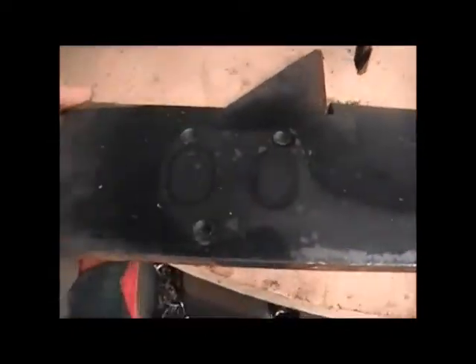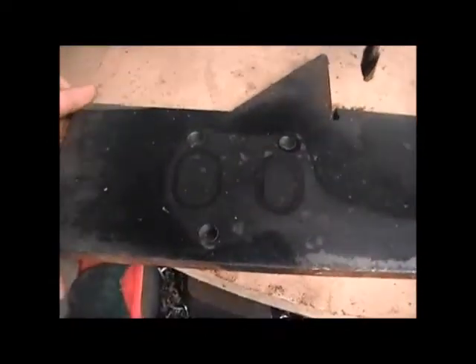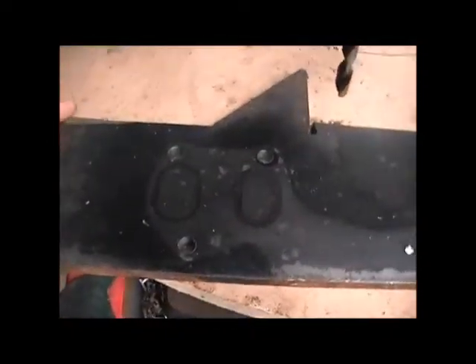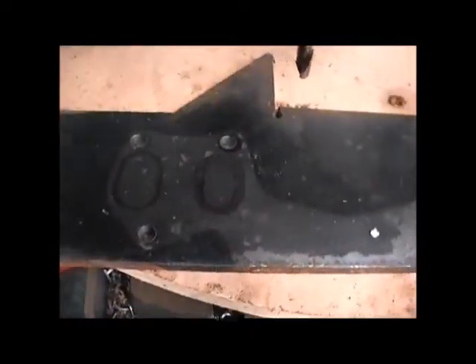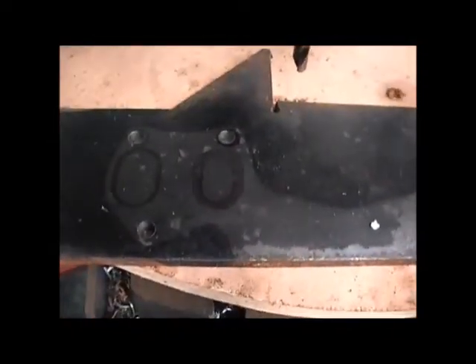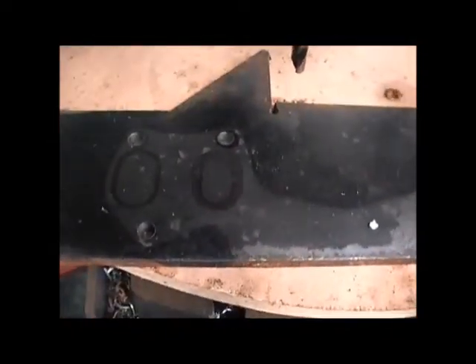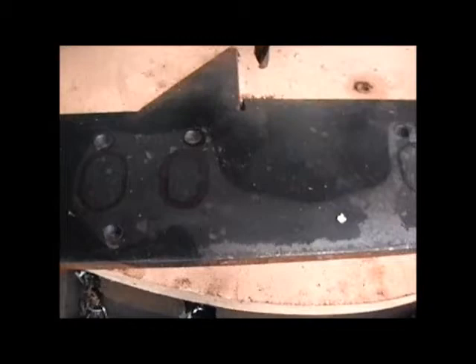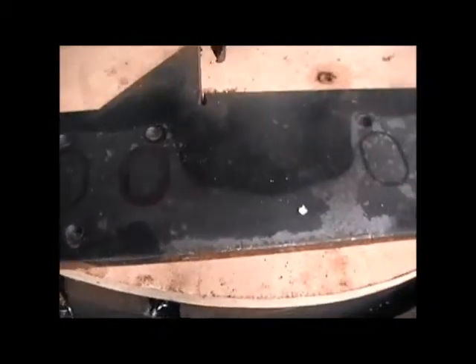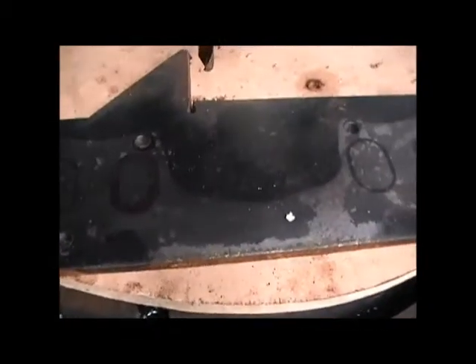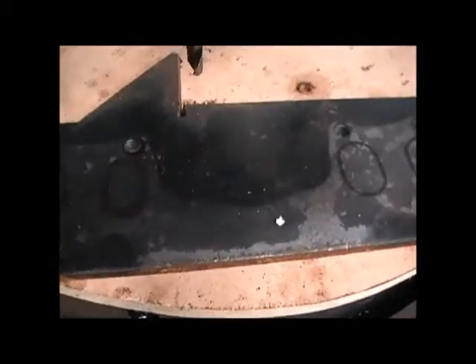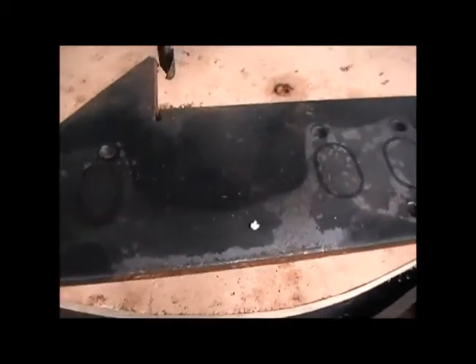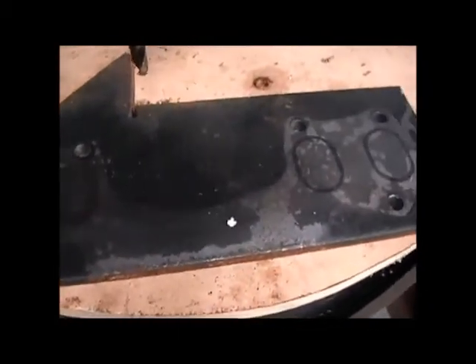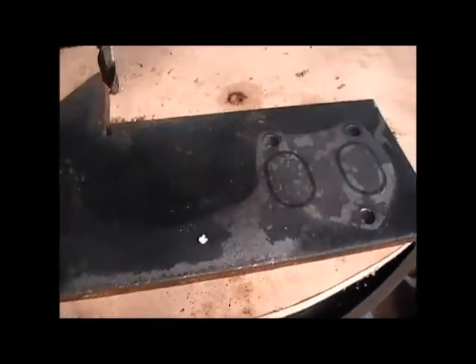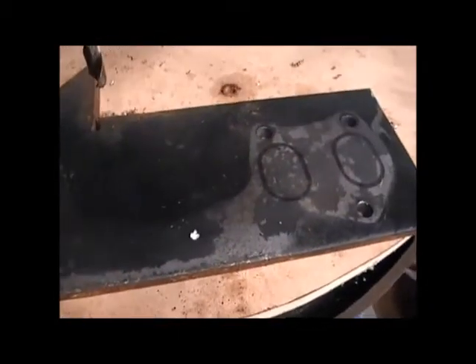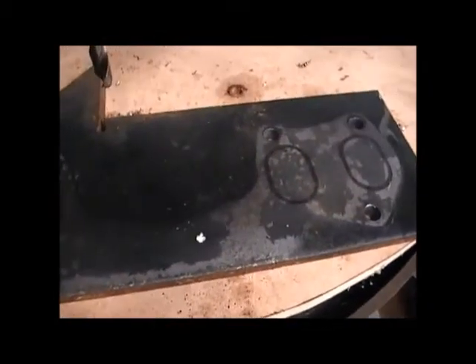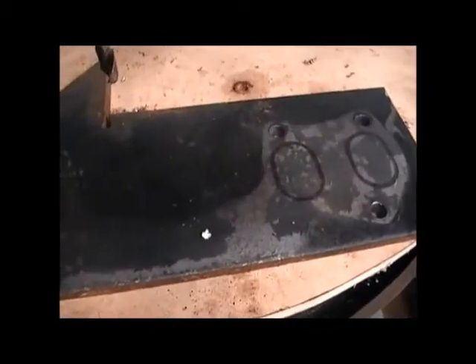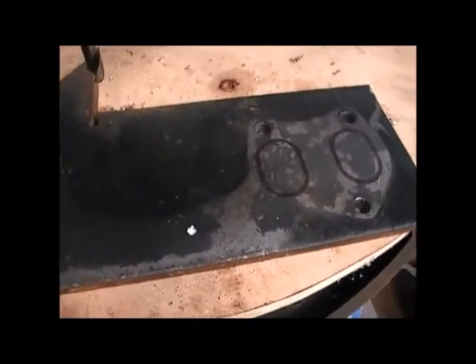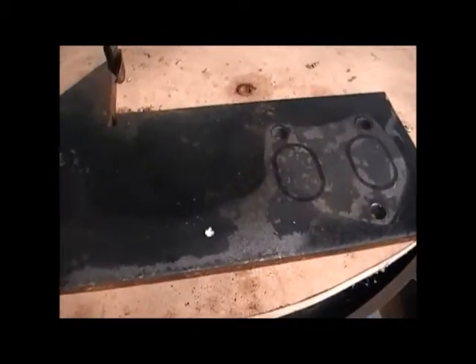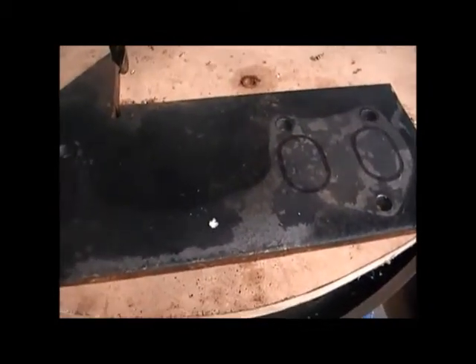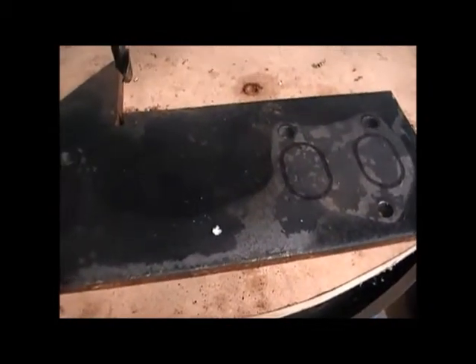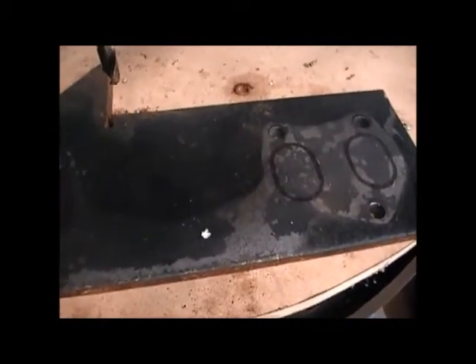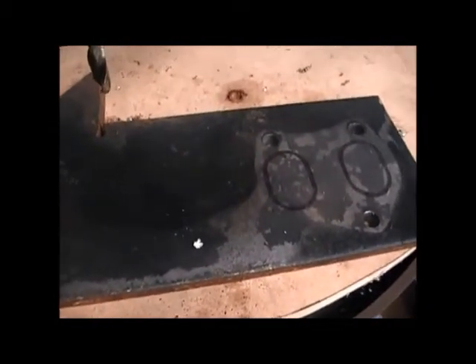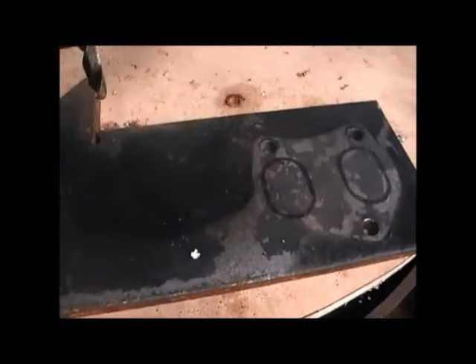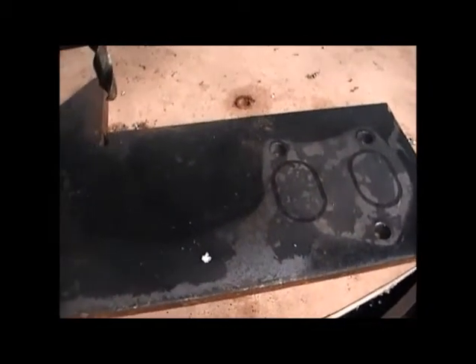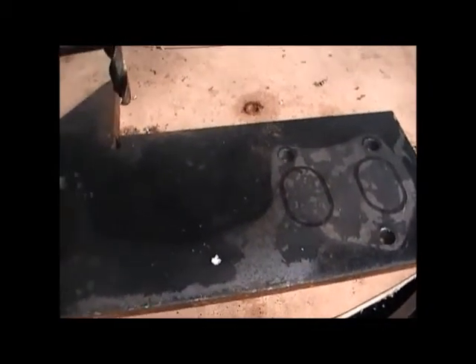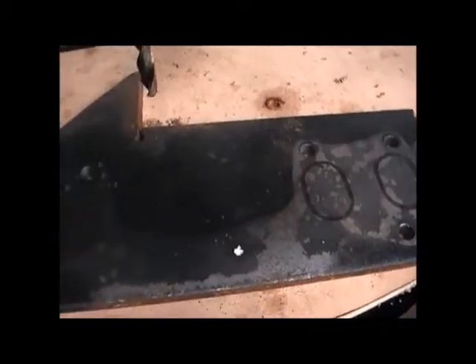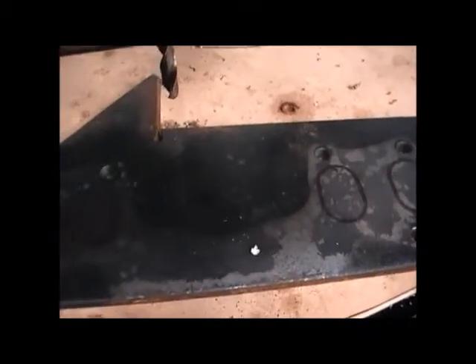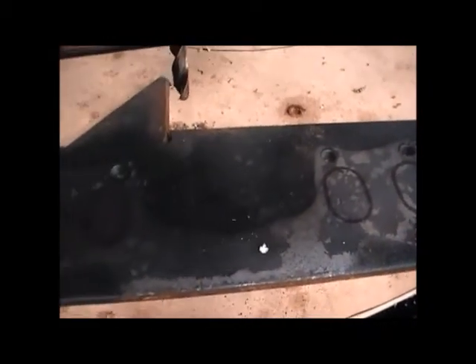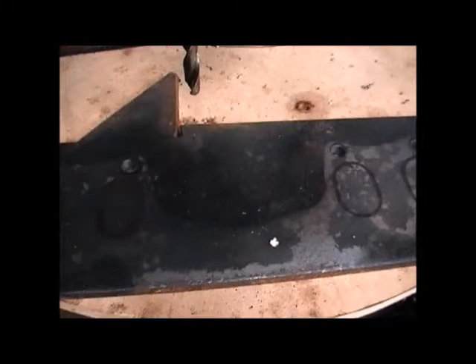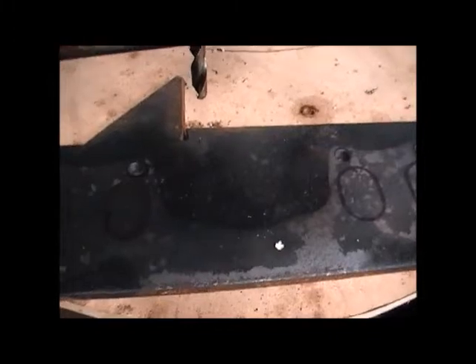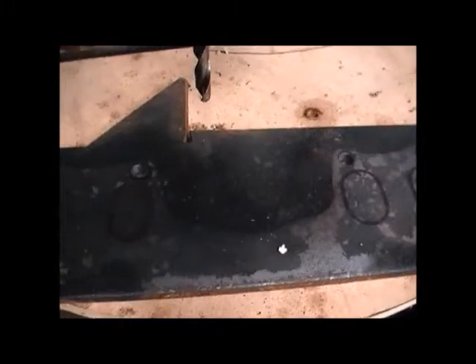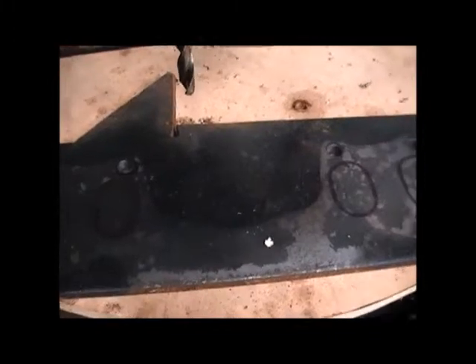This was going to be an exhaust flange but I got it laser cut in the end just to save loads of time. So I'll get on that now.